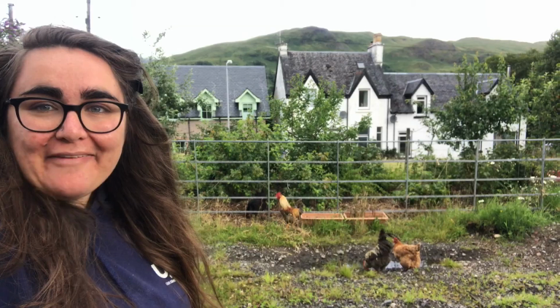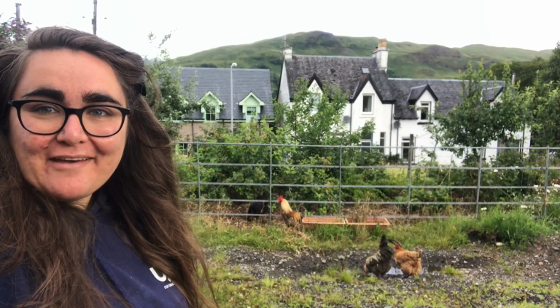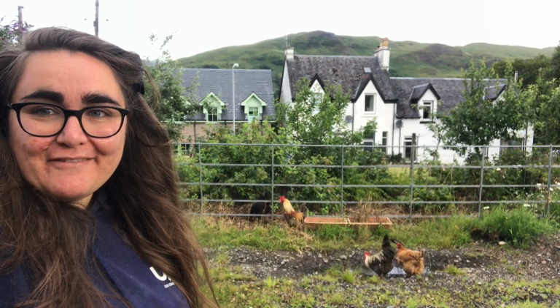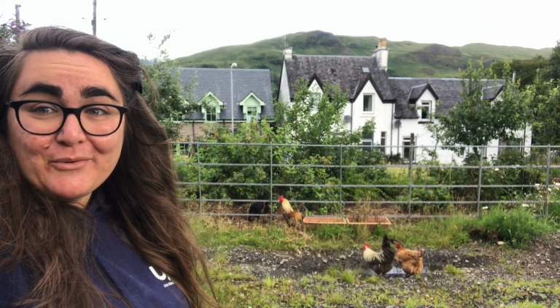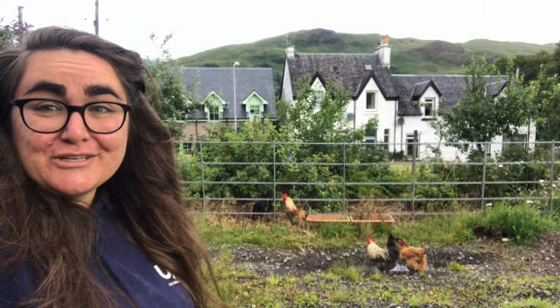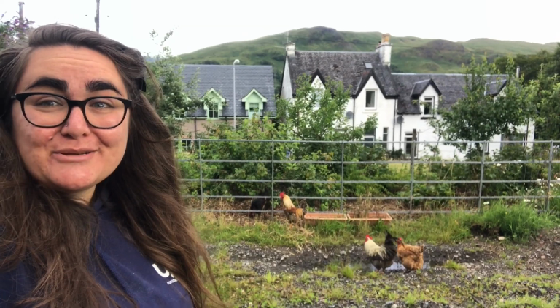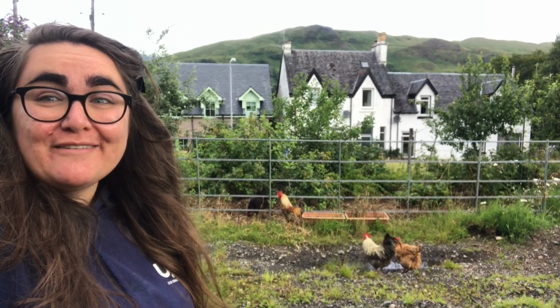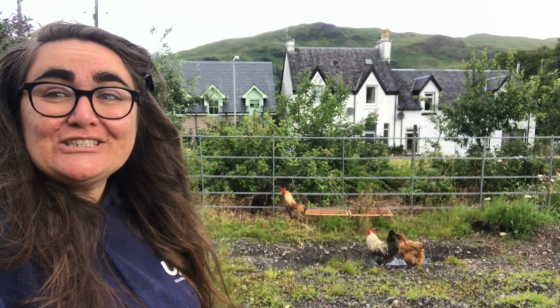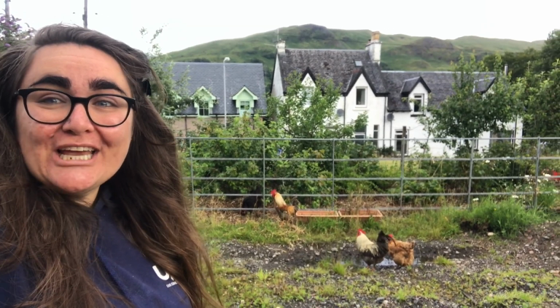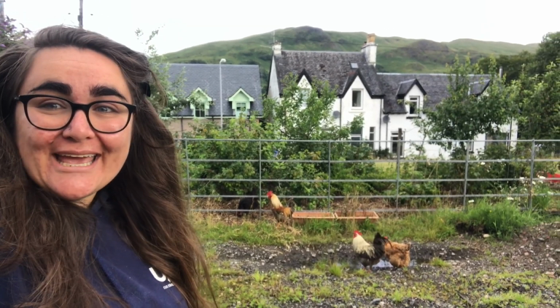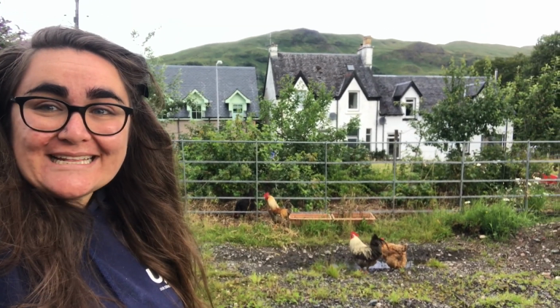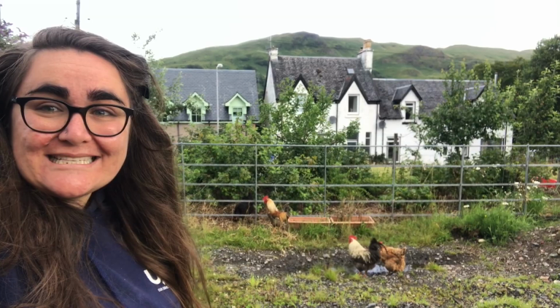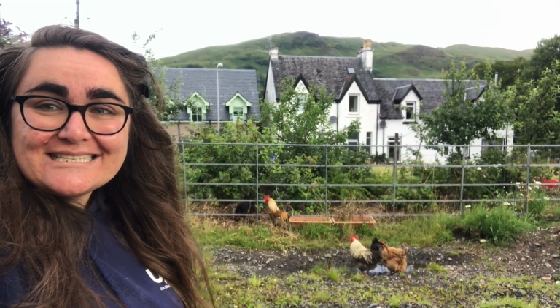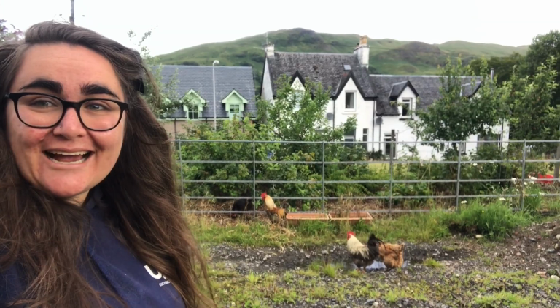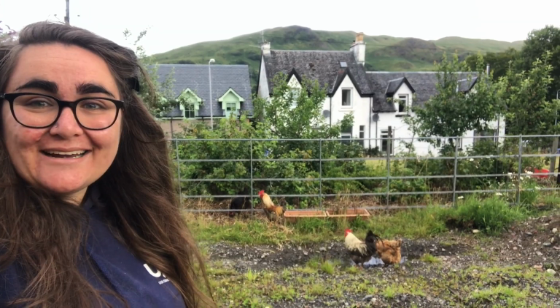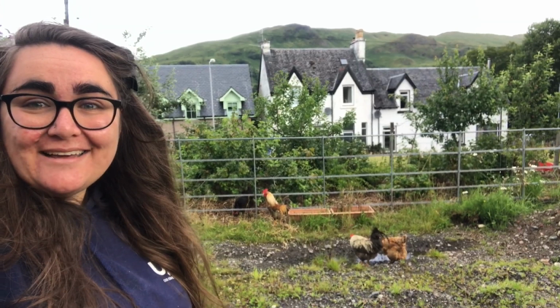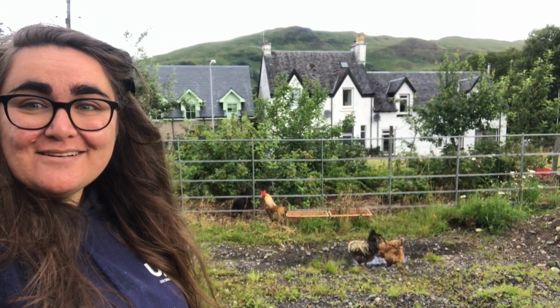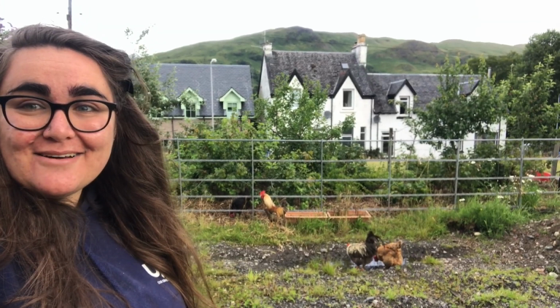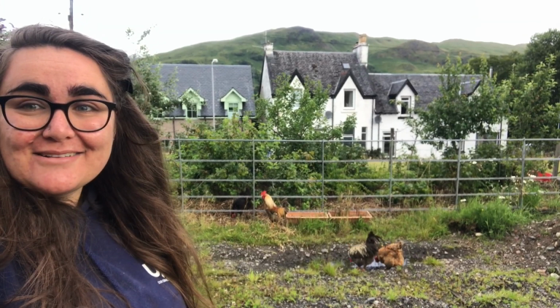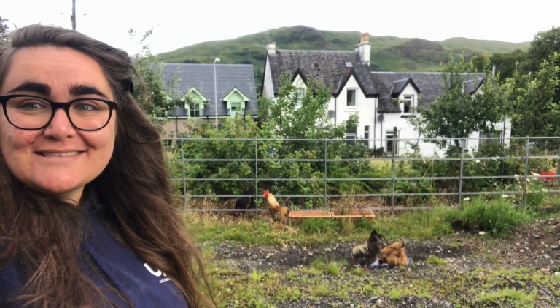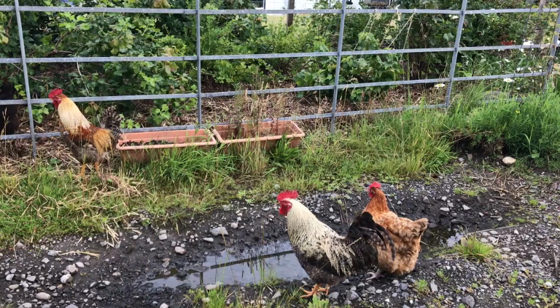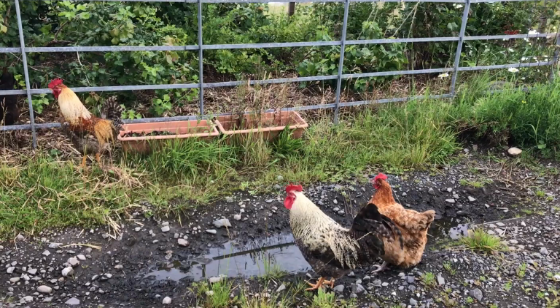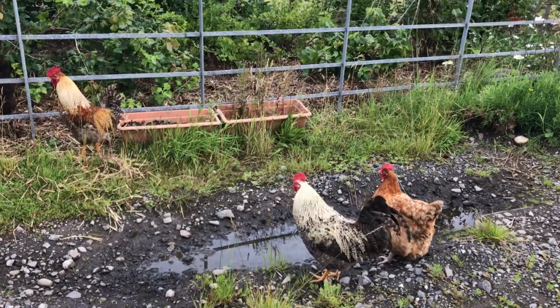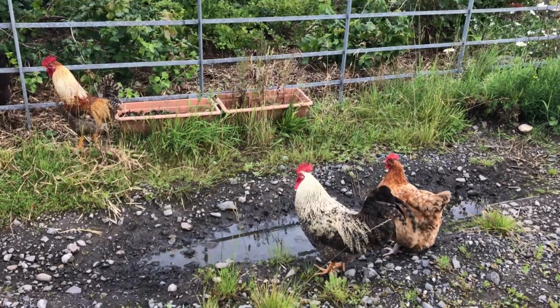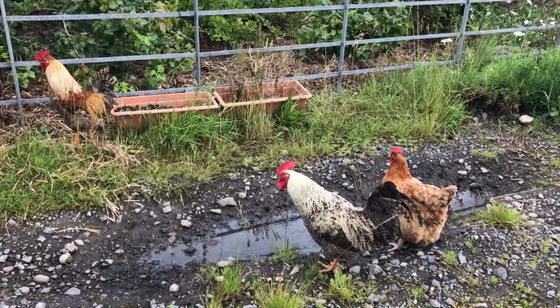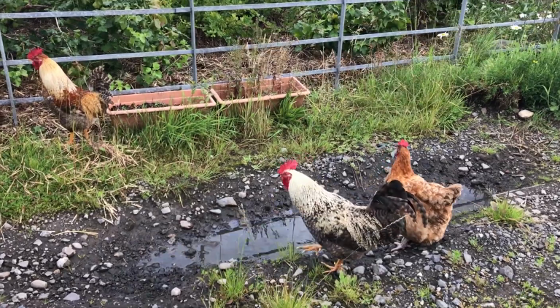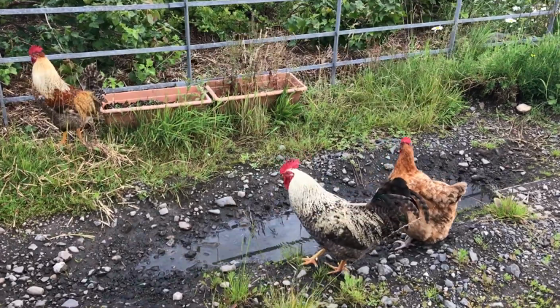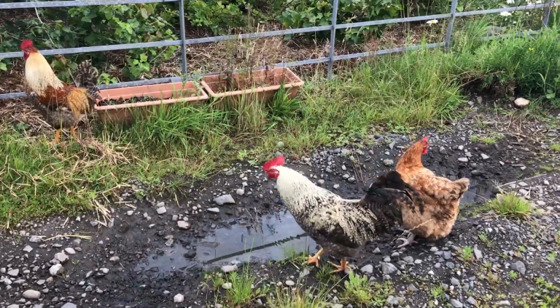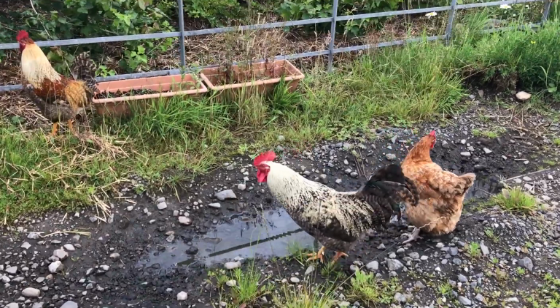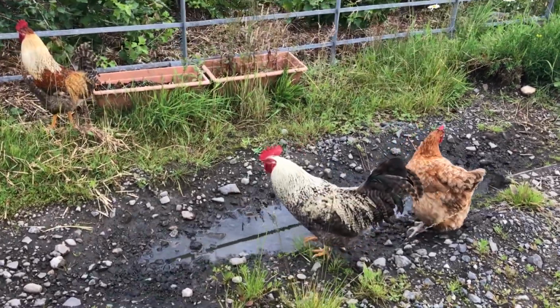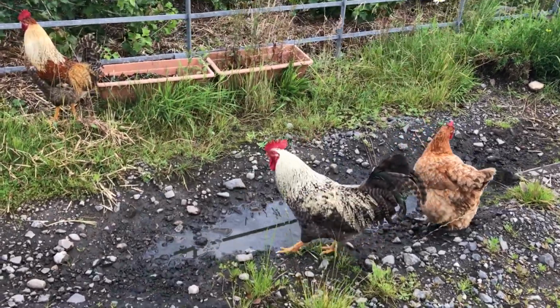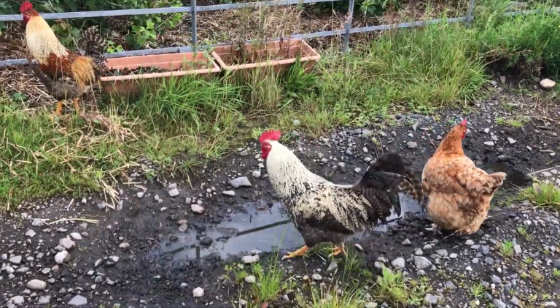At the chavah we also have chickens, tarnigolot. Shalom, tarnigolot!